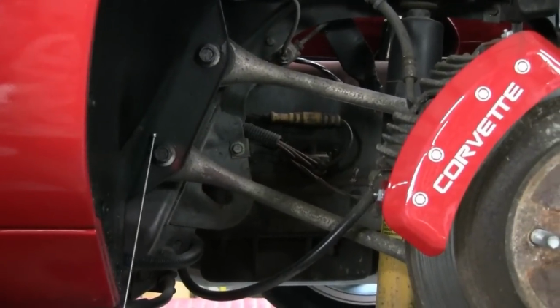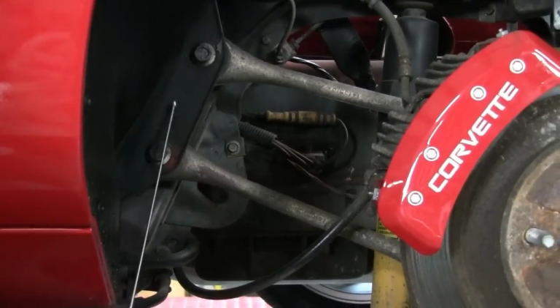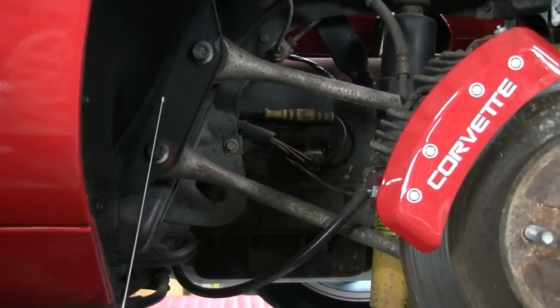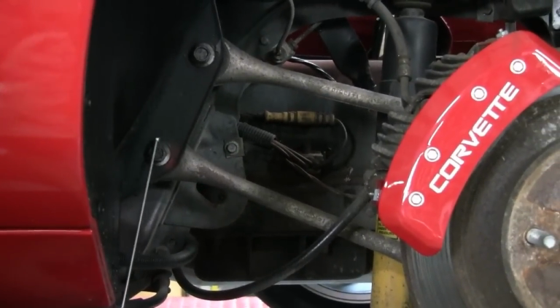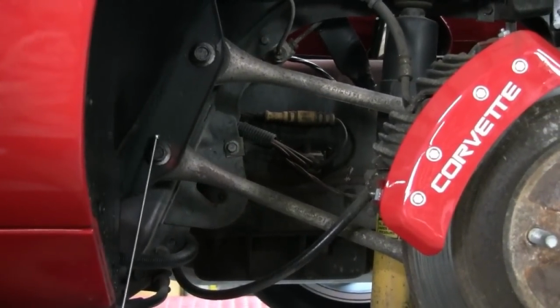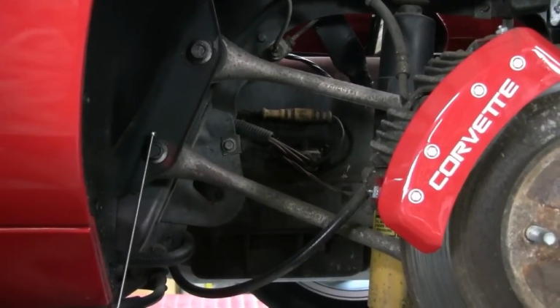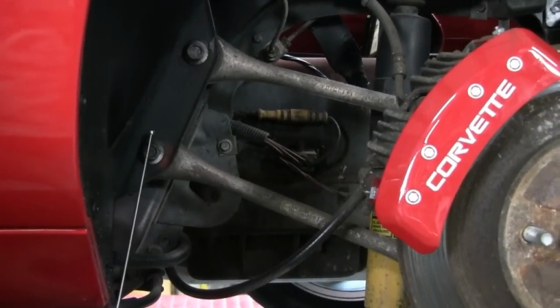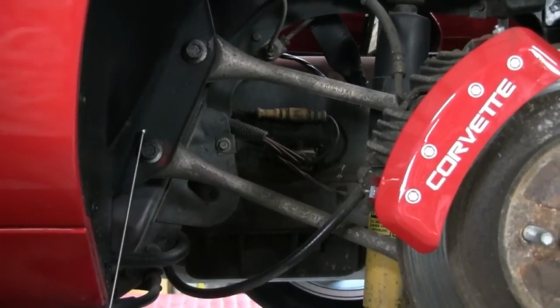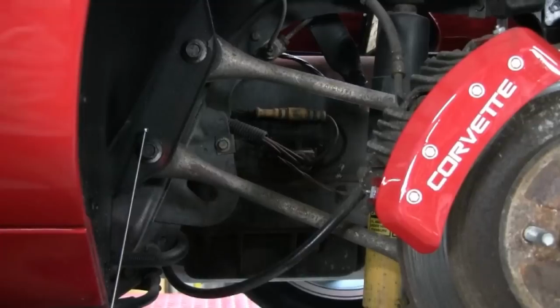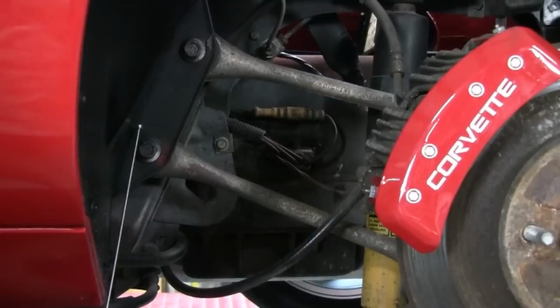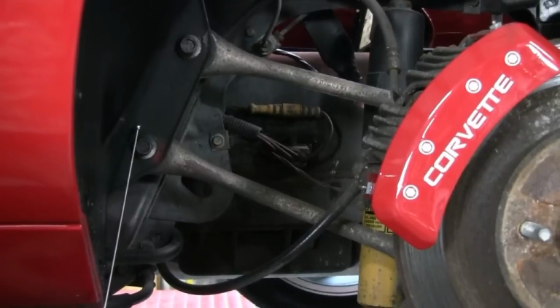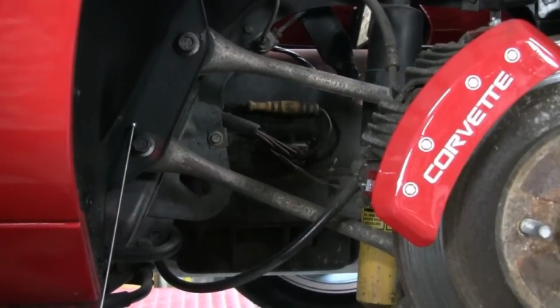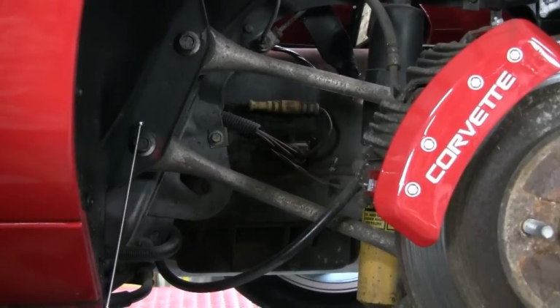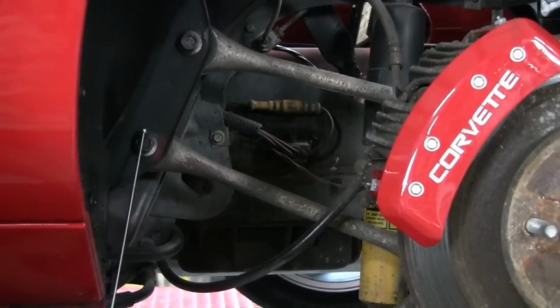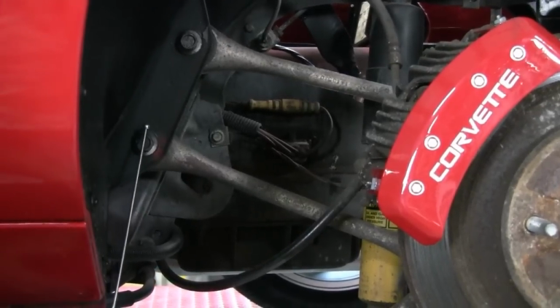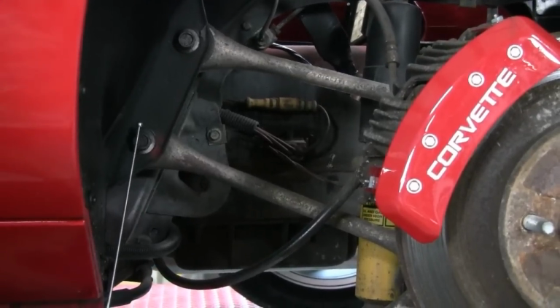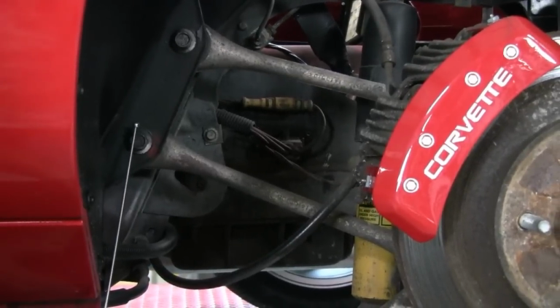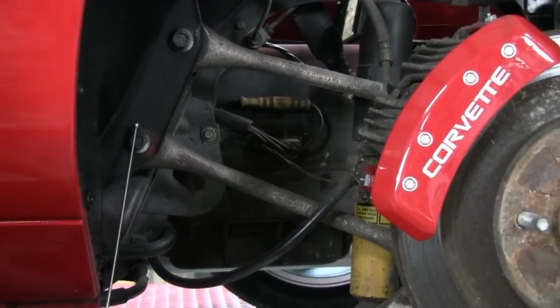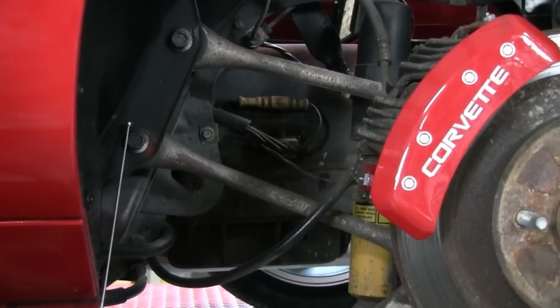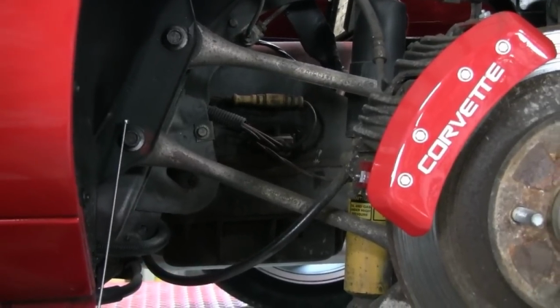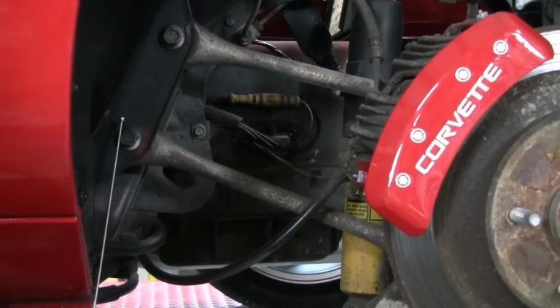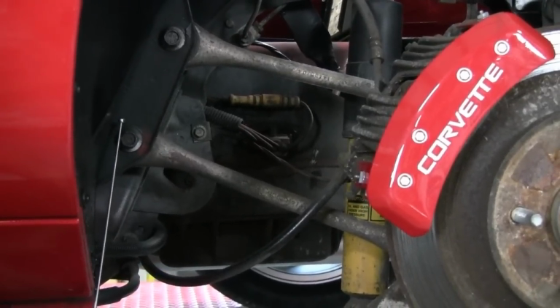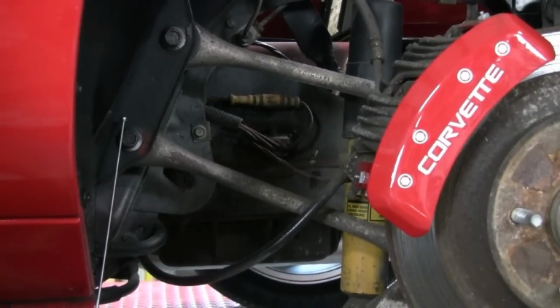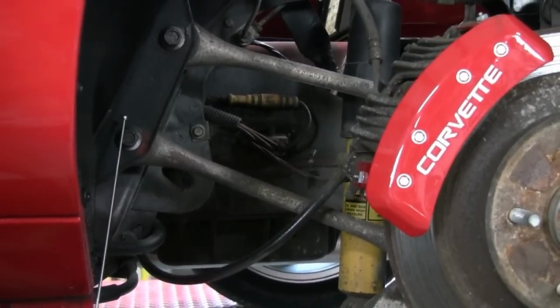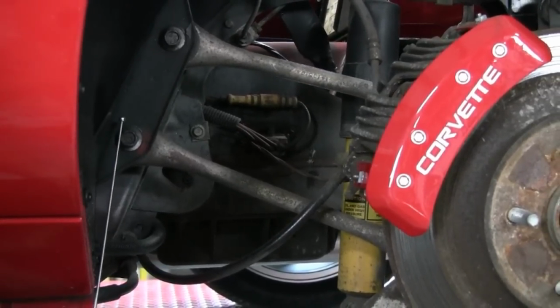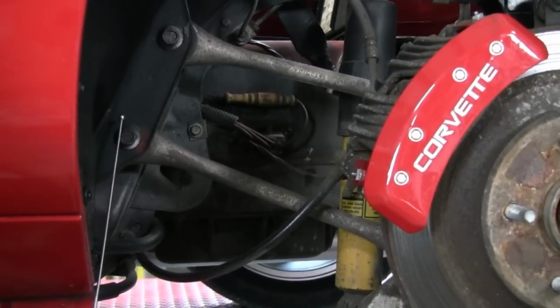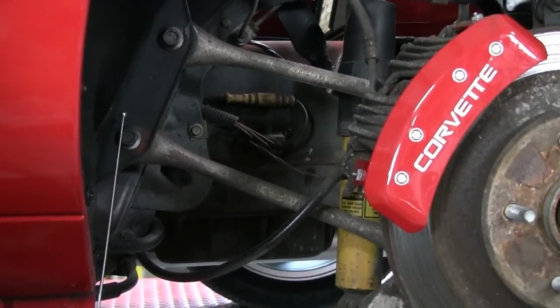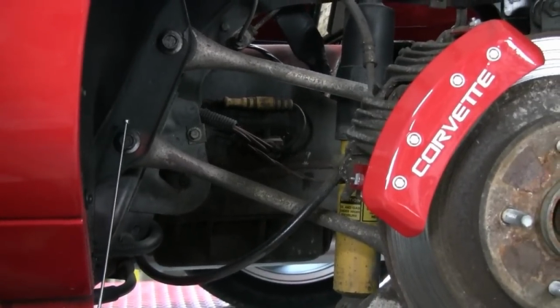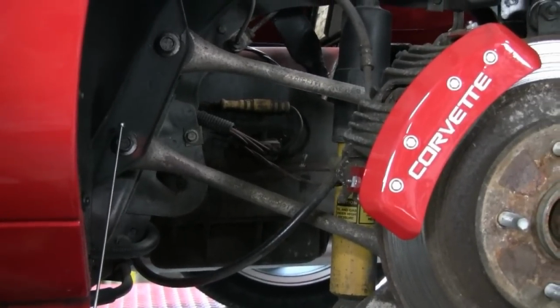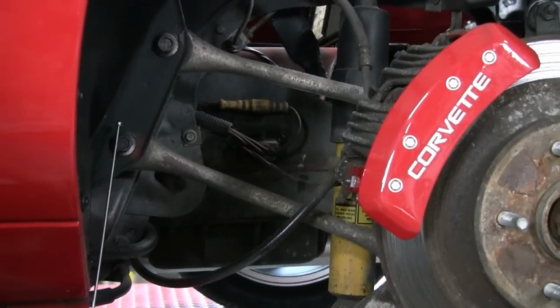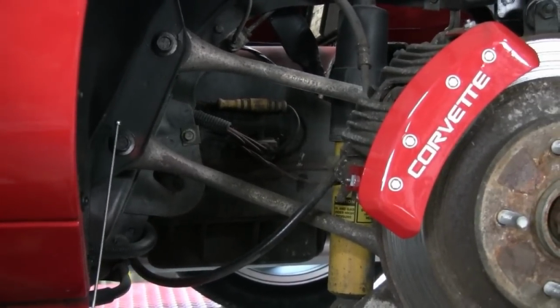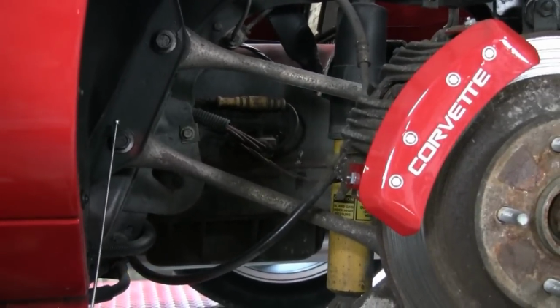These often wear and cause clunking. It becomes very obvious when you actually see the rubber pieces coming out of the area.